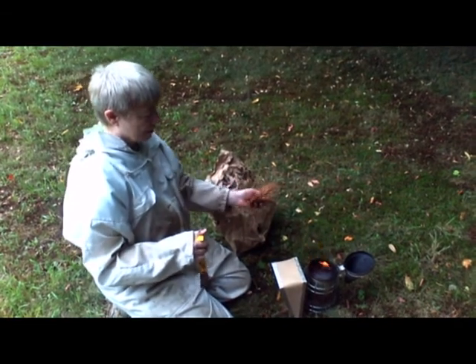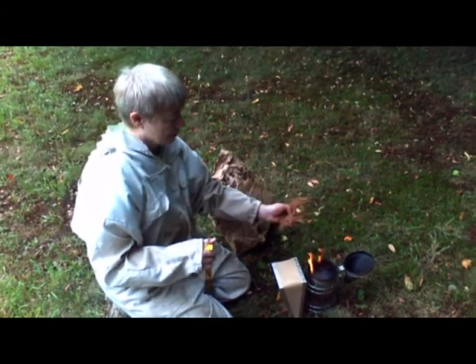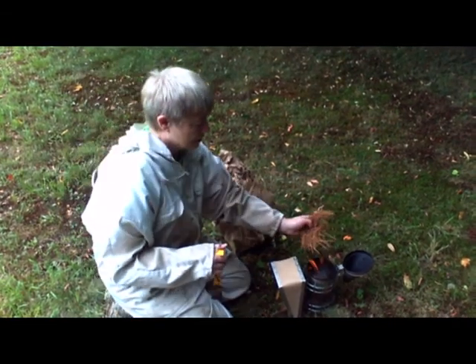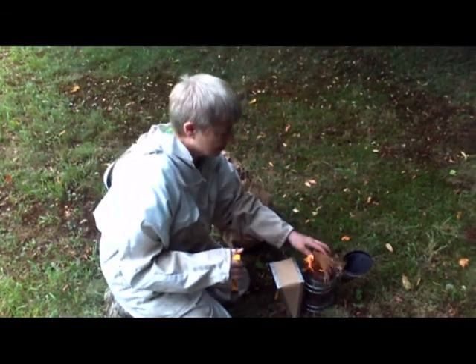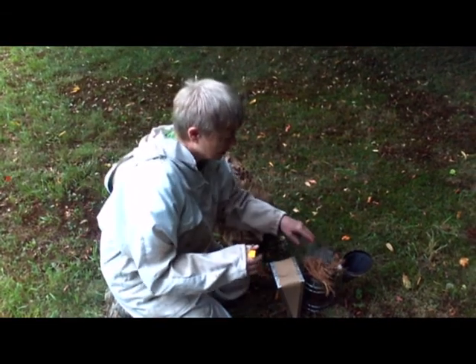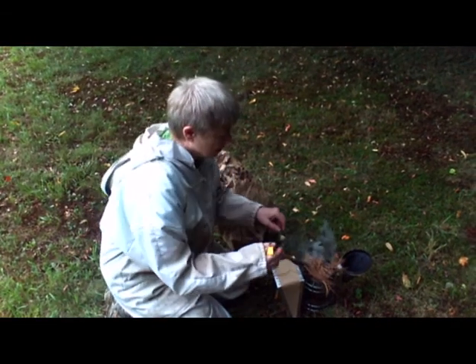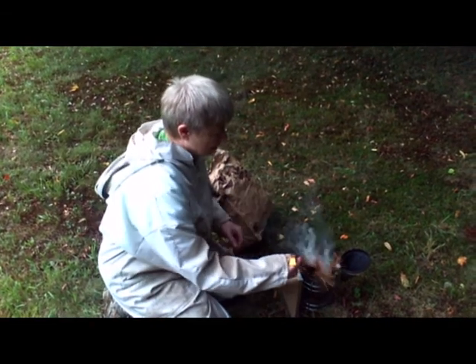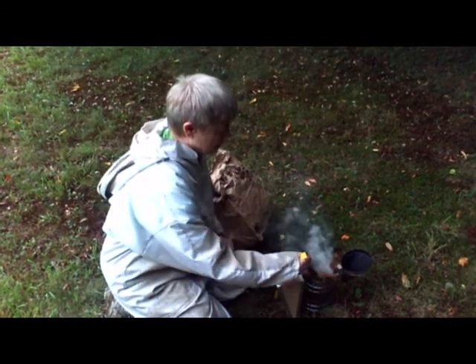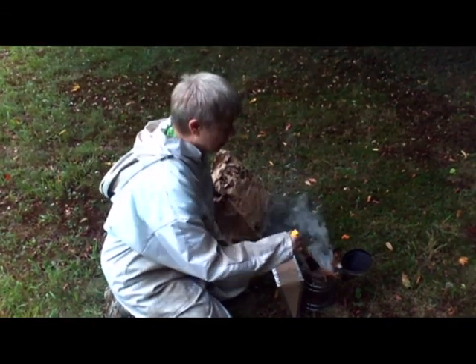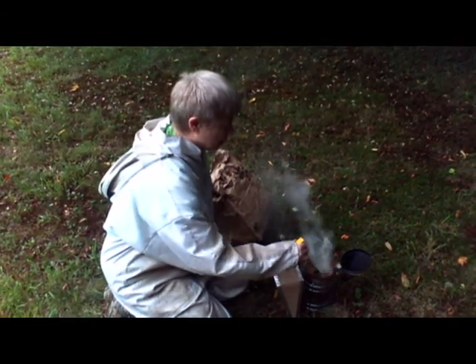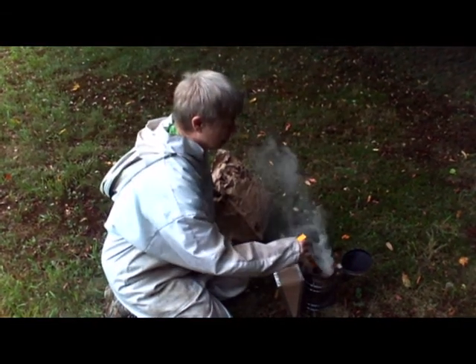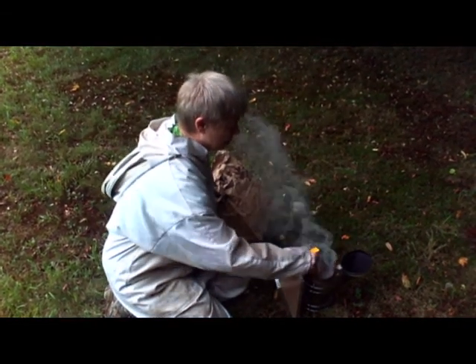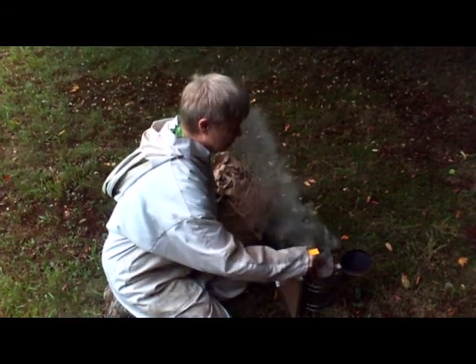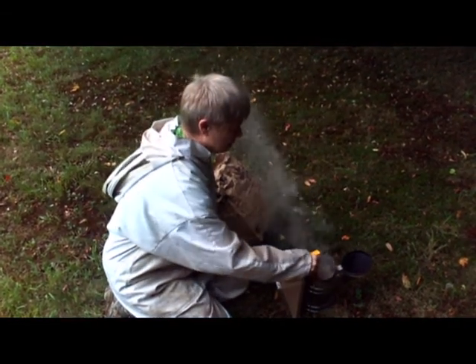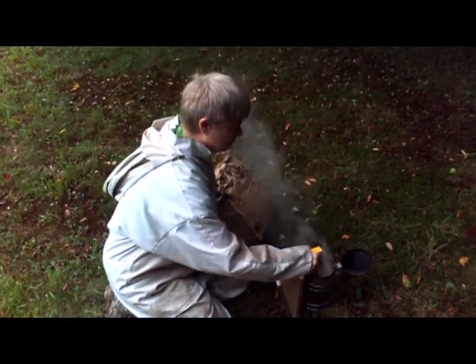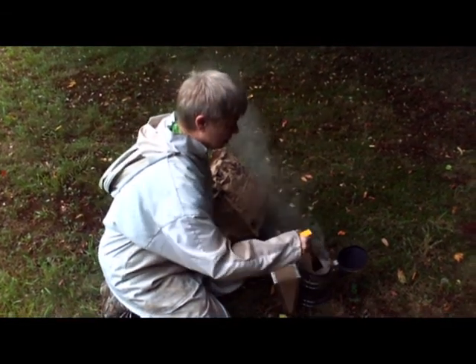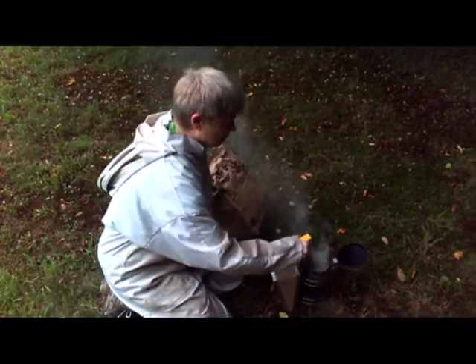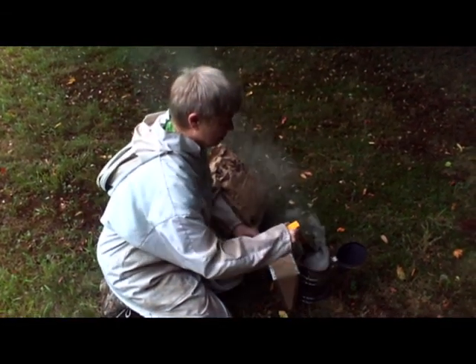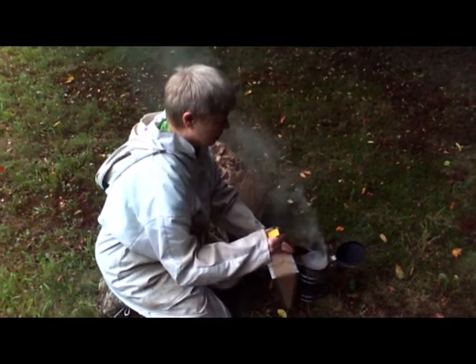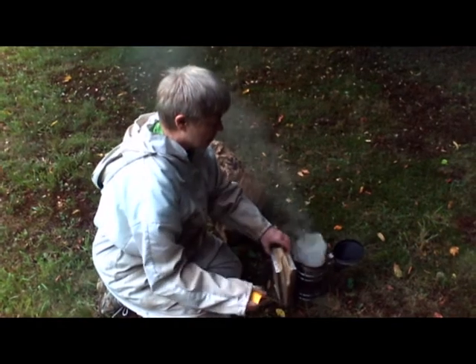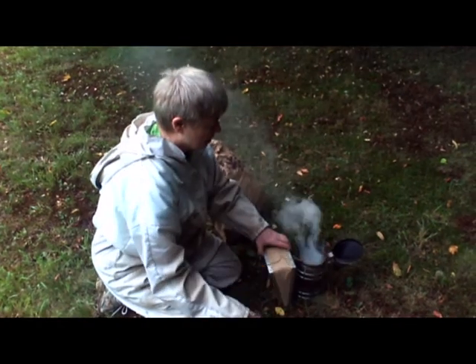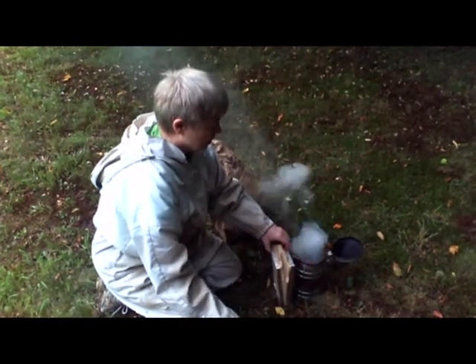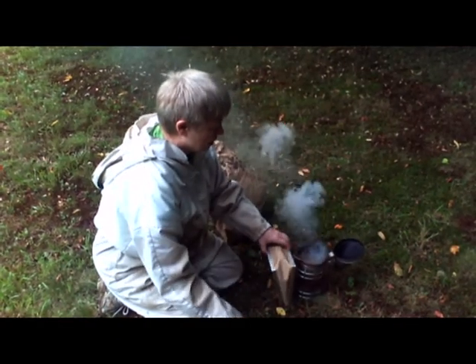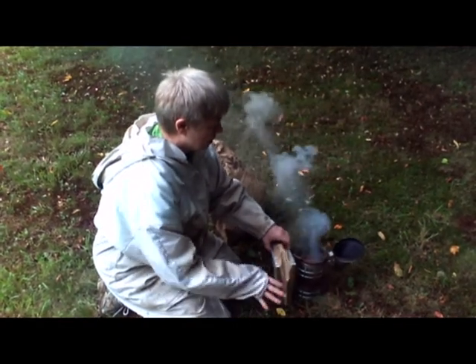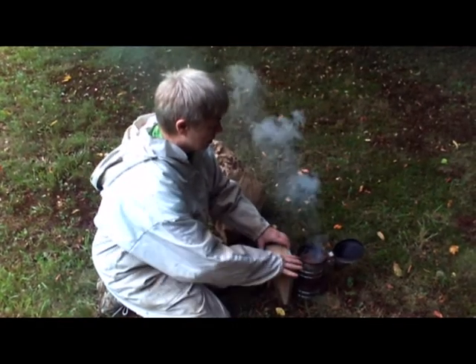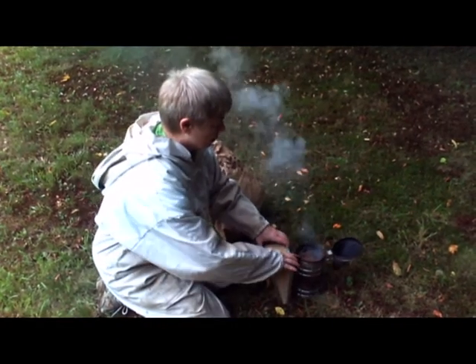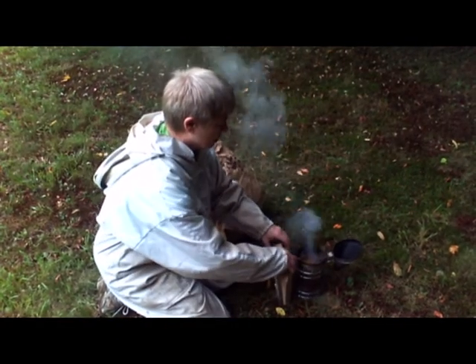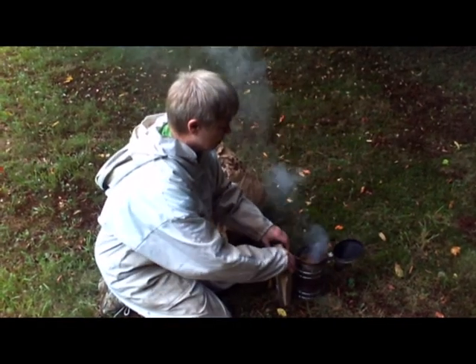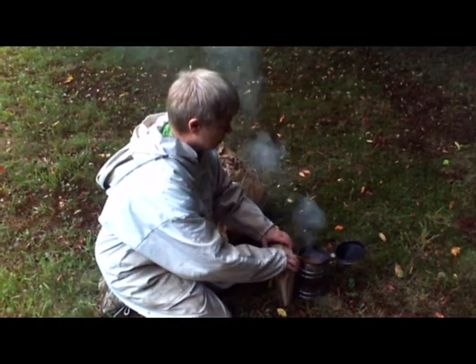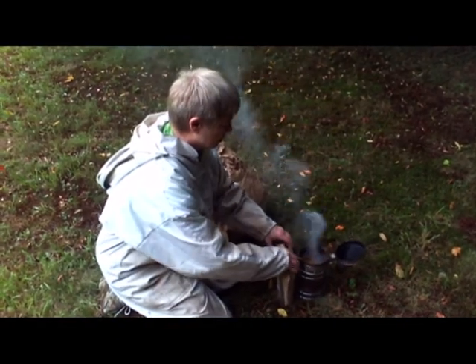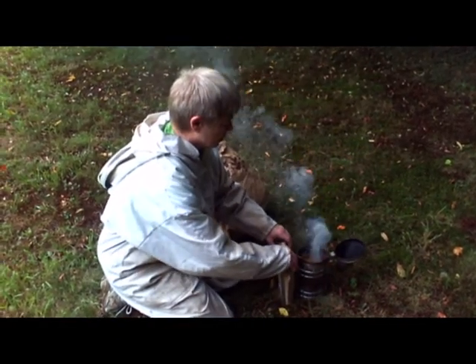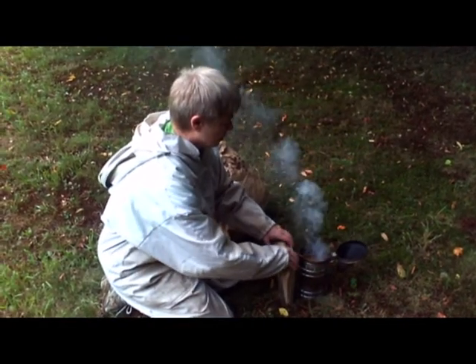I do a lot of bee talks to groups and schools and different organizations, garden clubs.